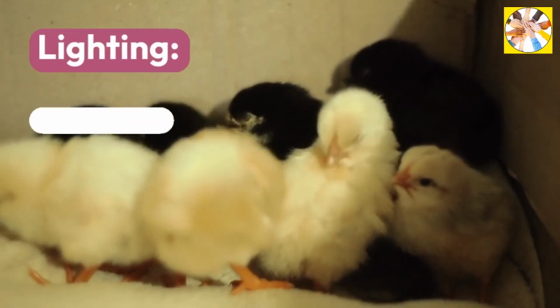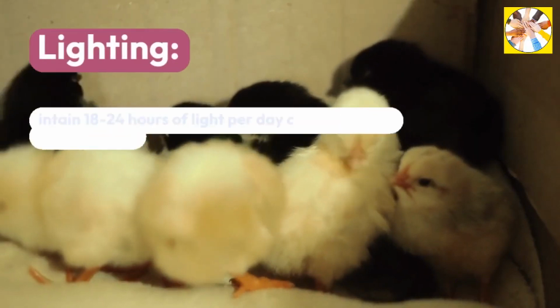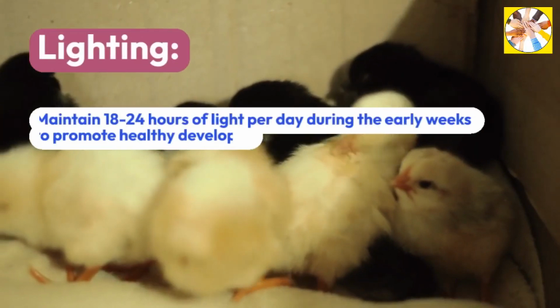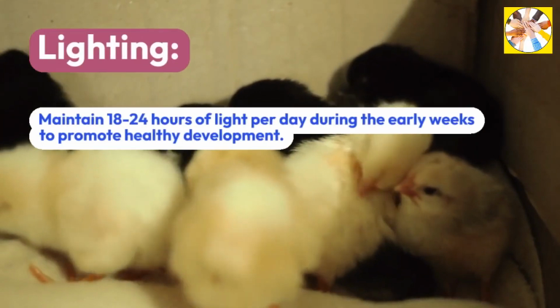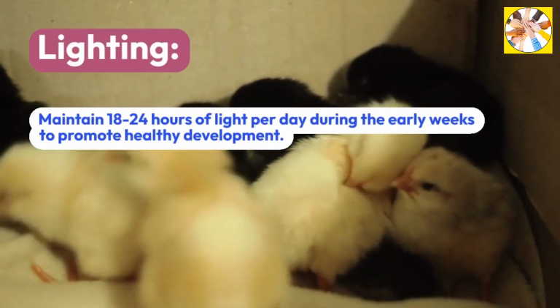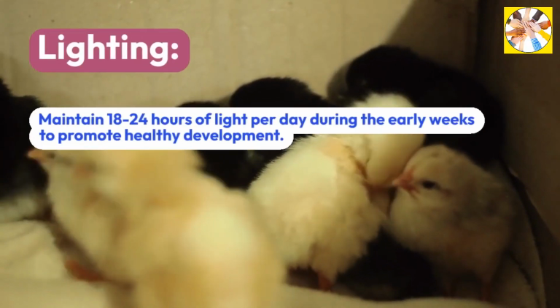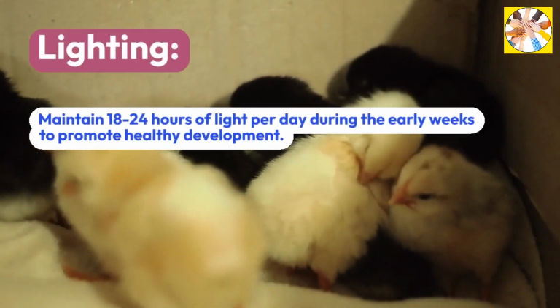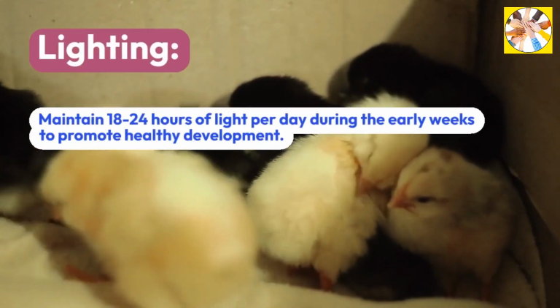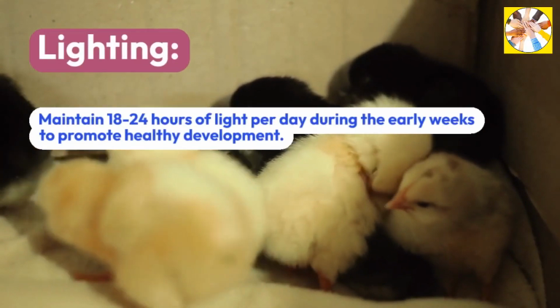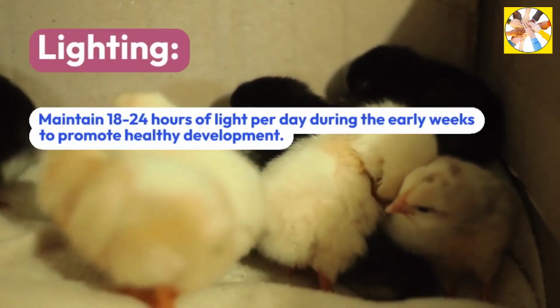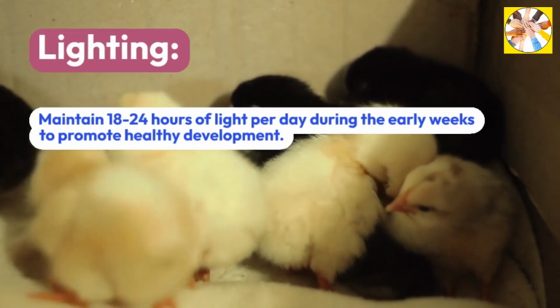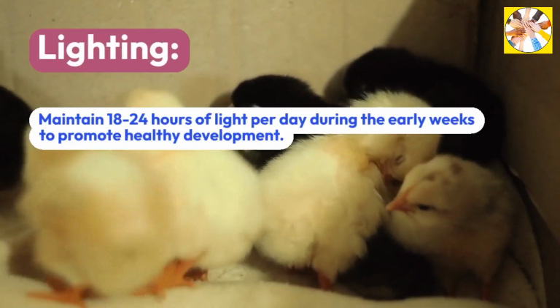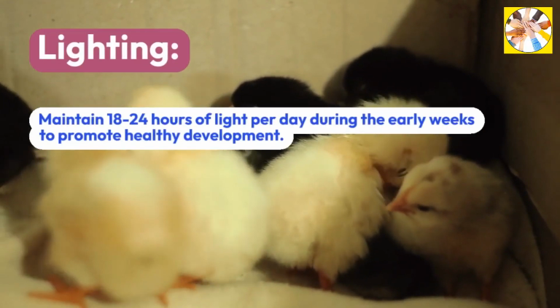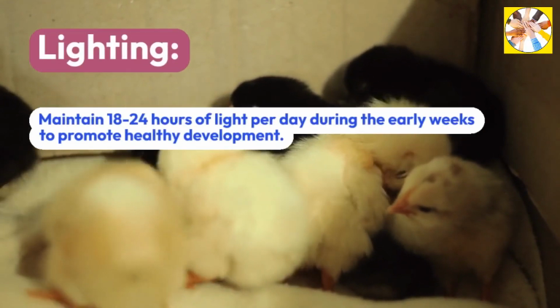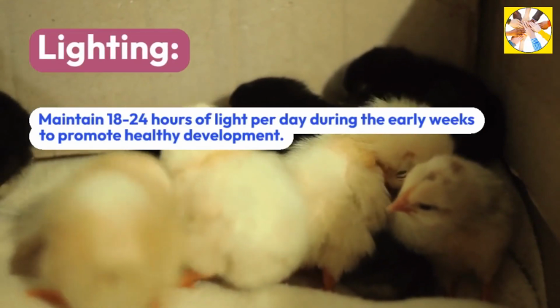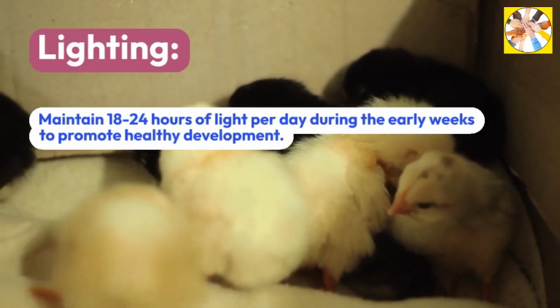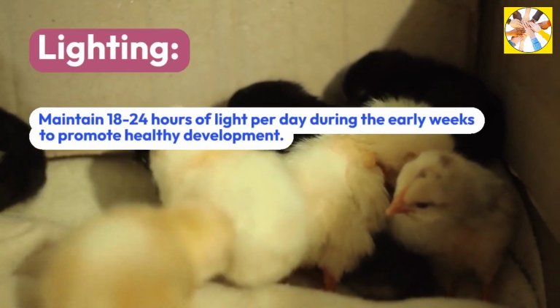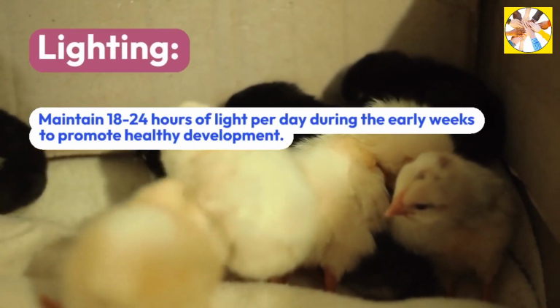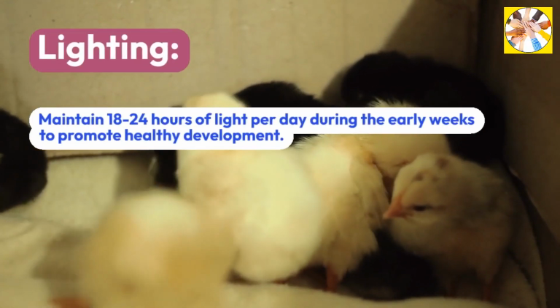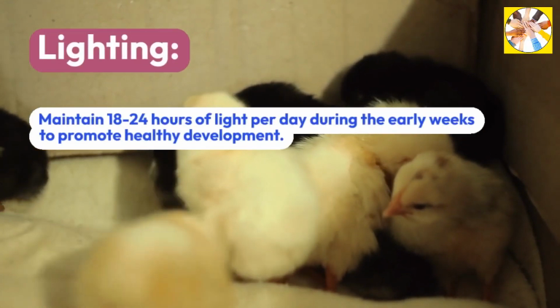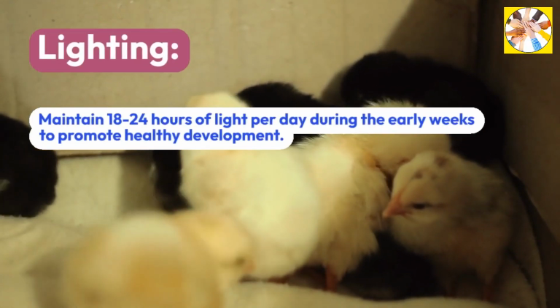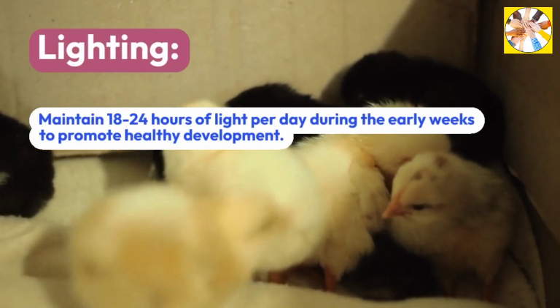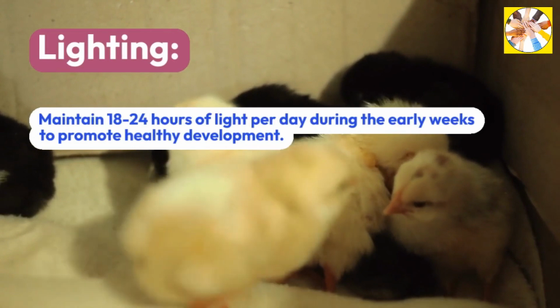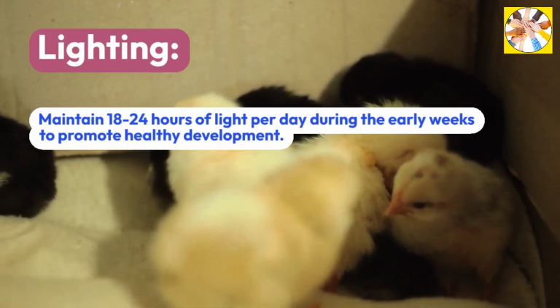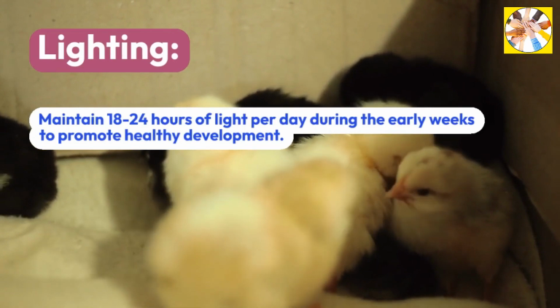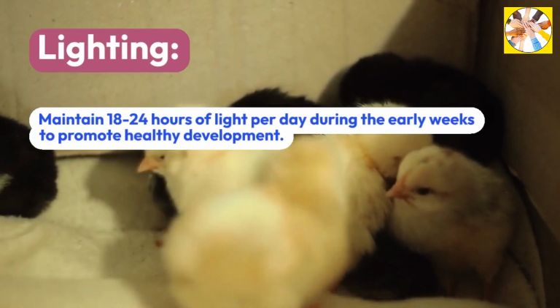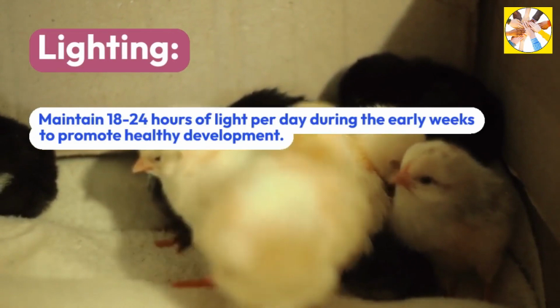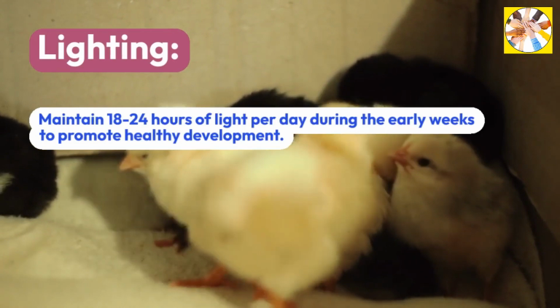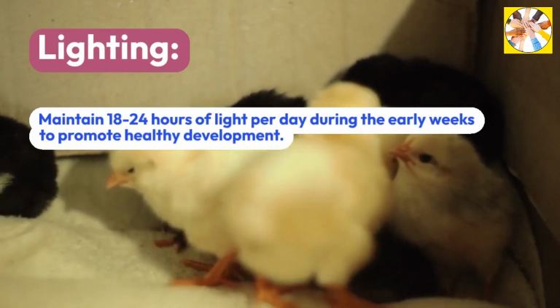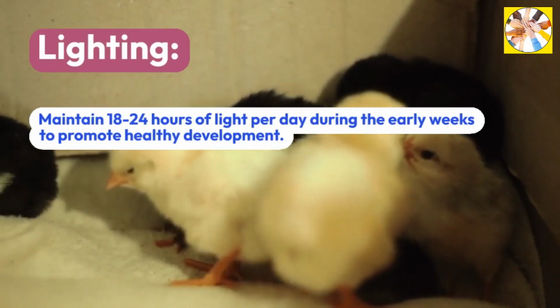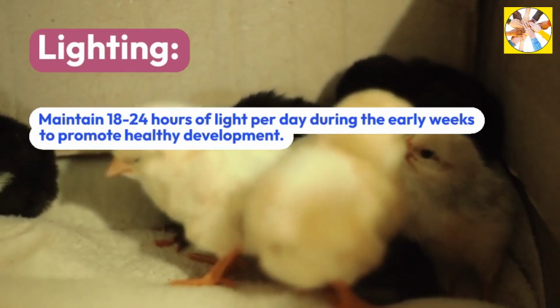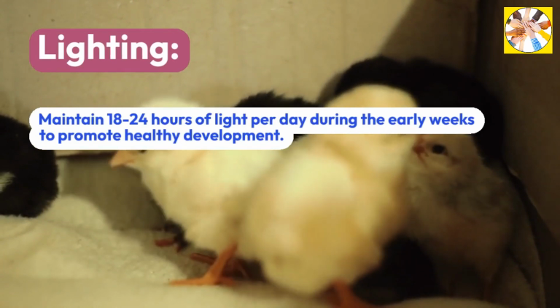Lighting: Maintain 18-24 hours of light per day during the early weeks to promote healthy development.